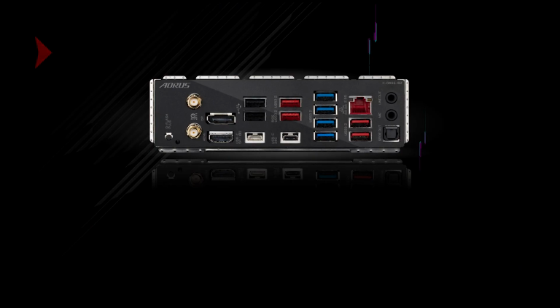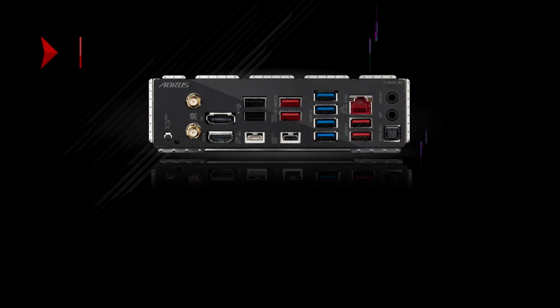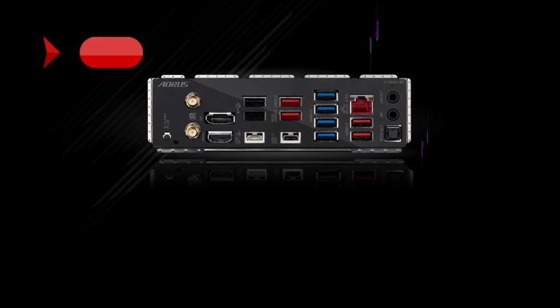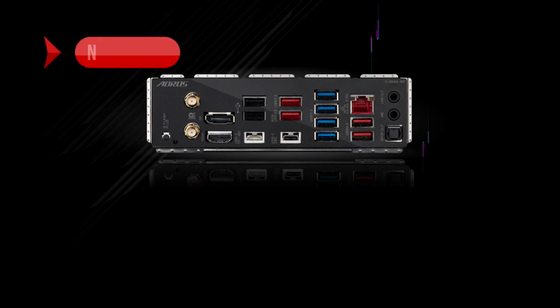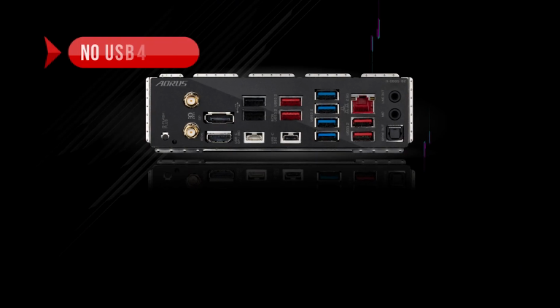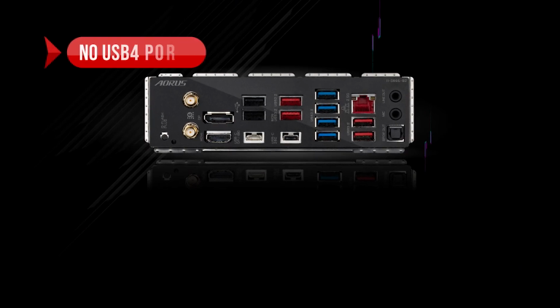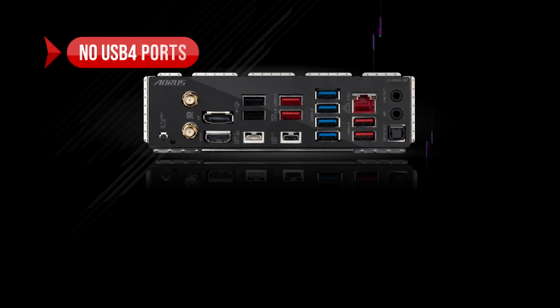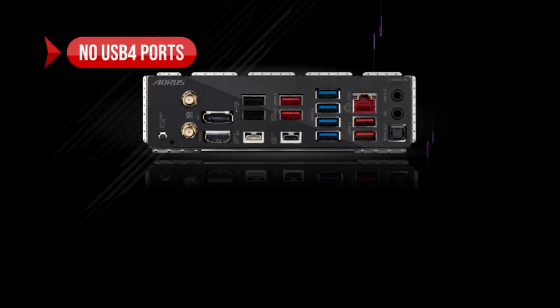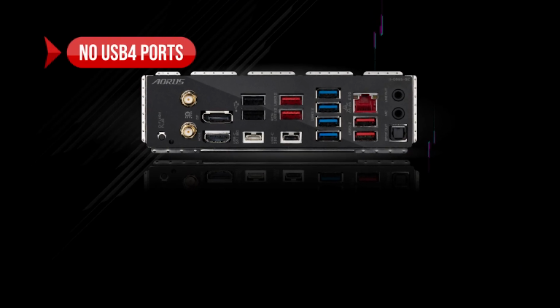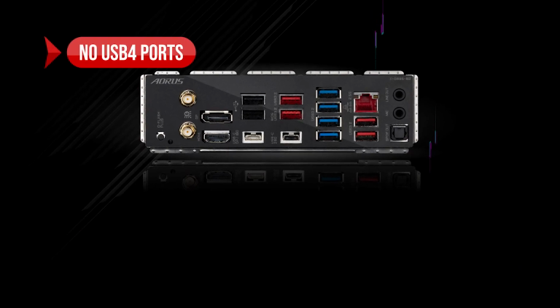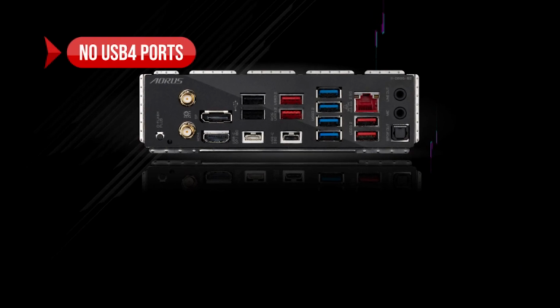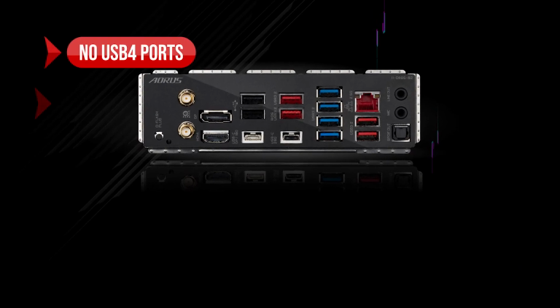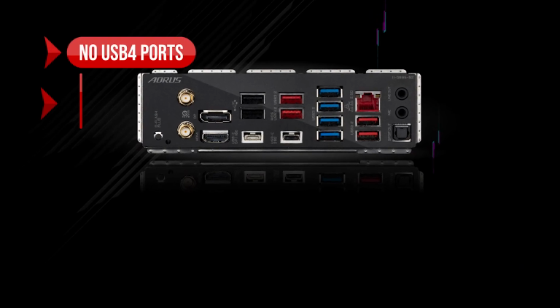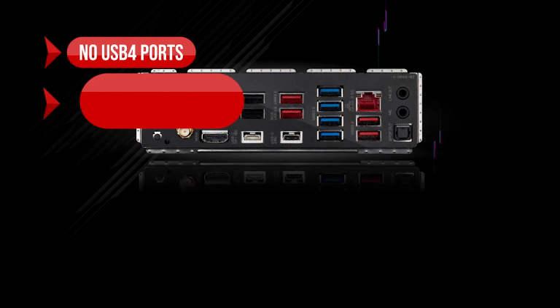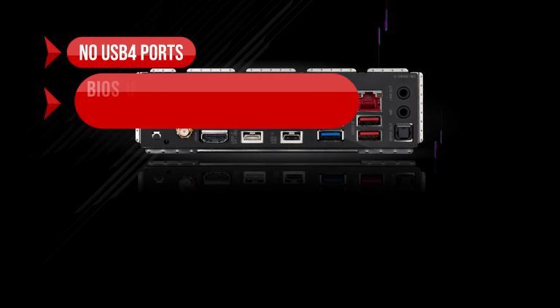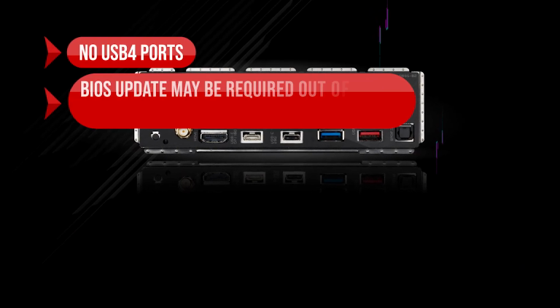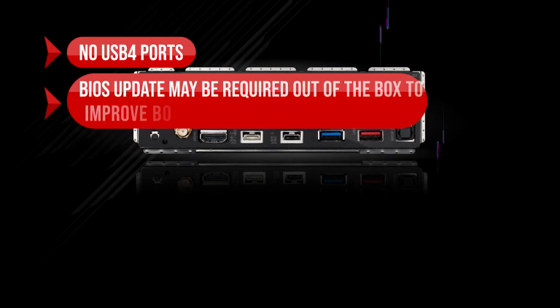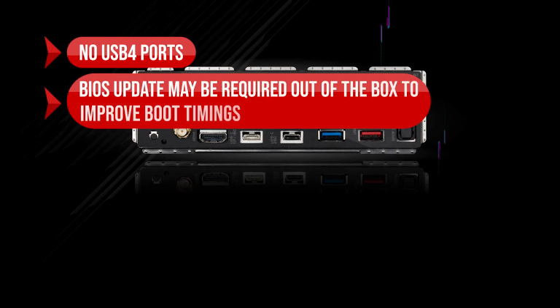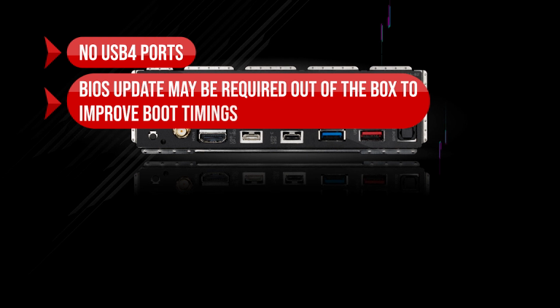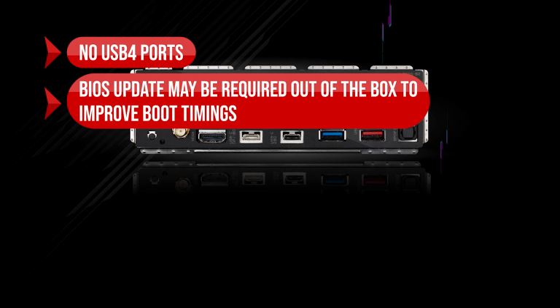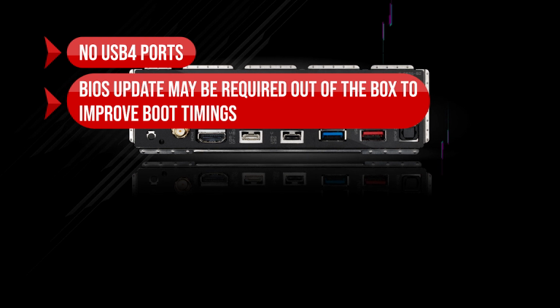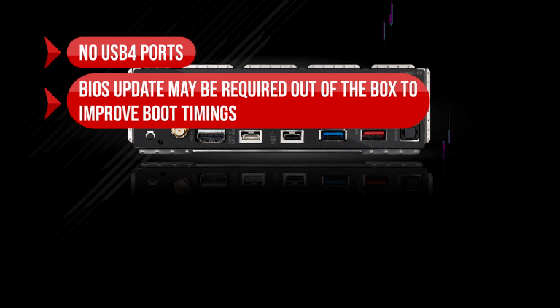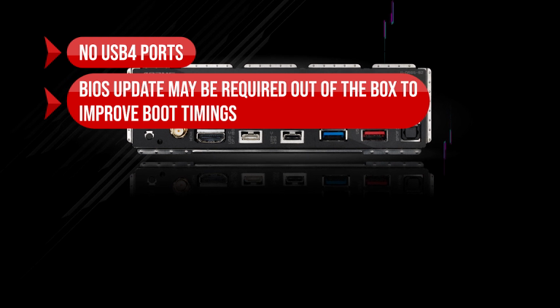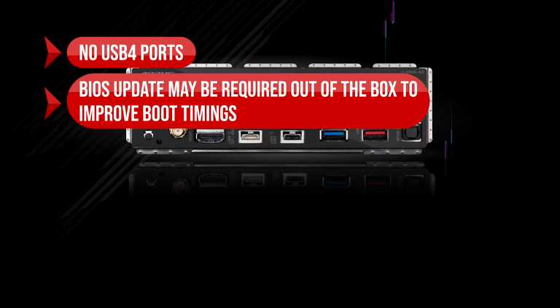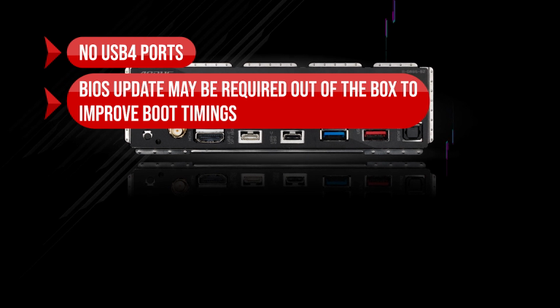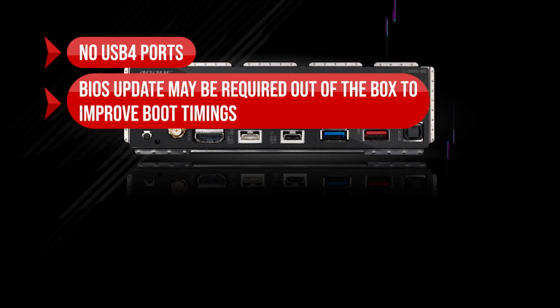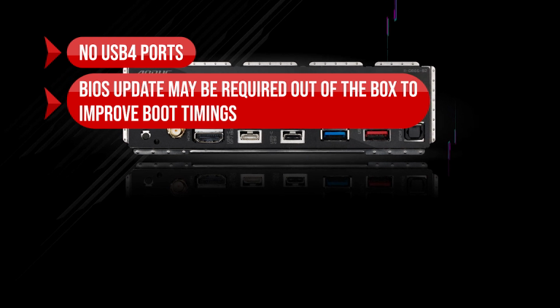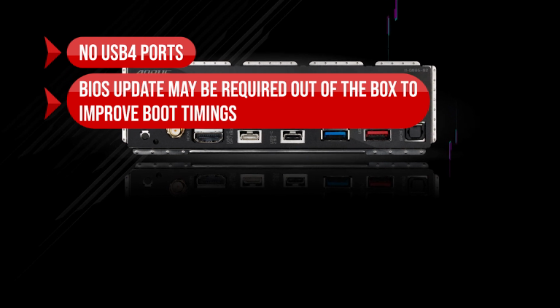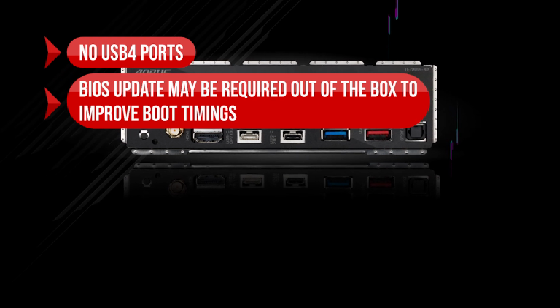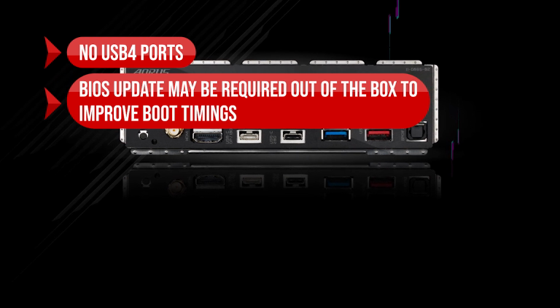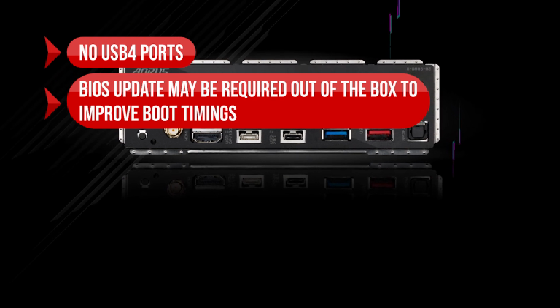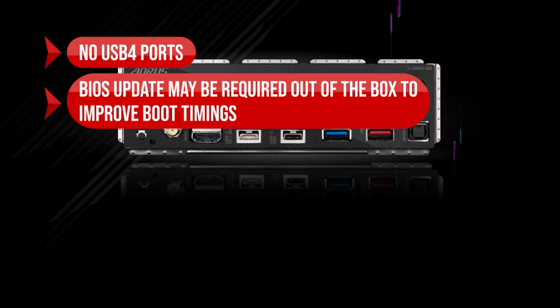On the downside, there are no USB 4 ports, and a BIOS update may be required out of the box to improve boot timings.